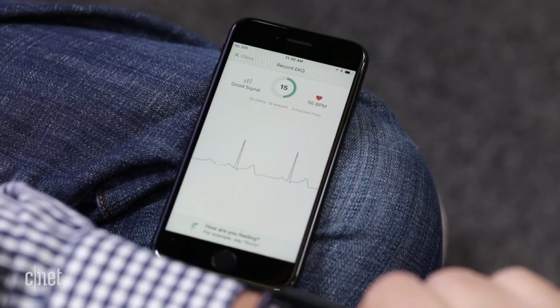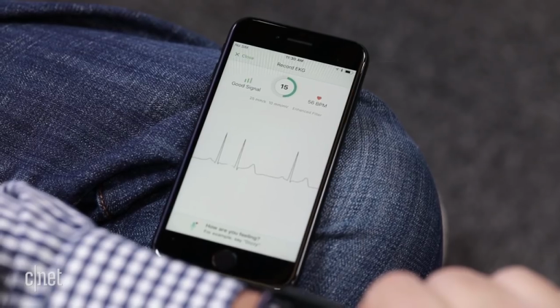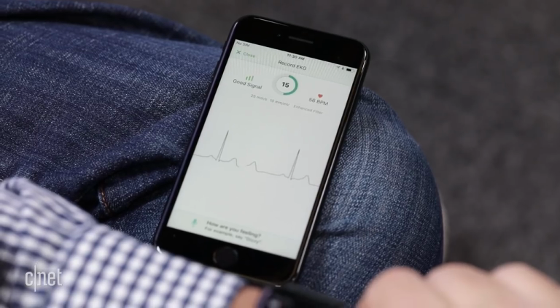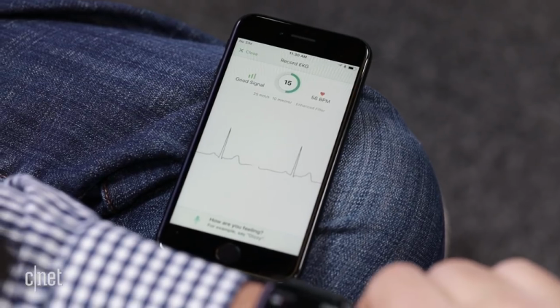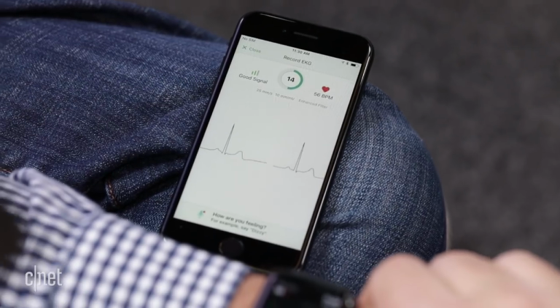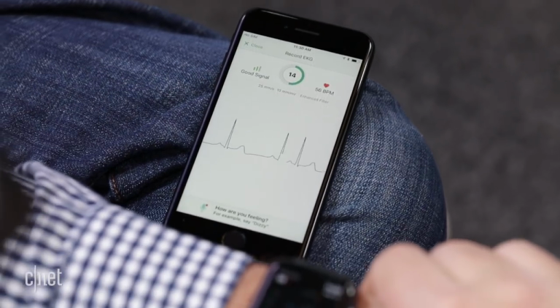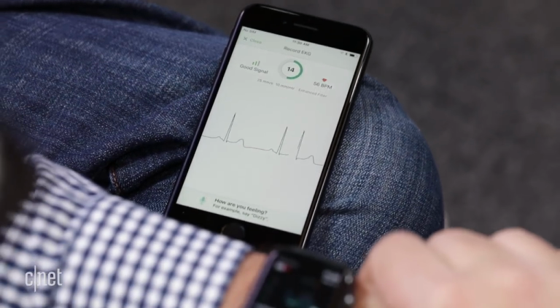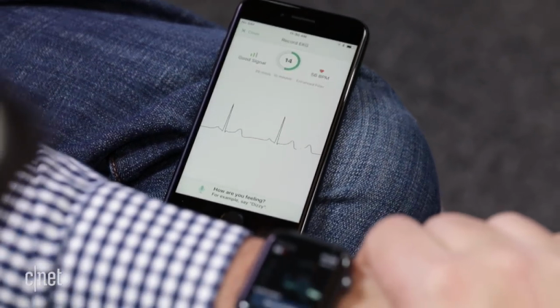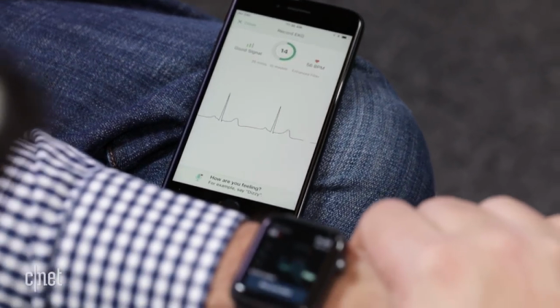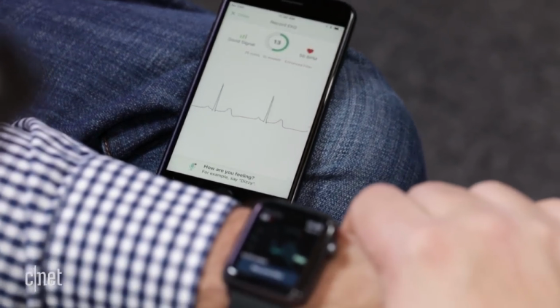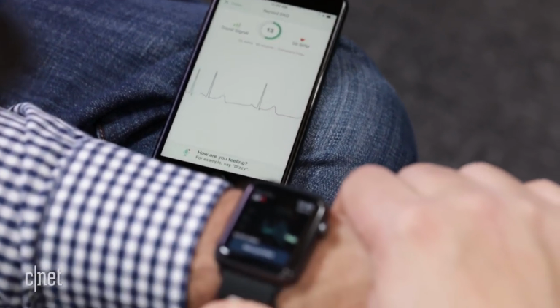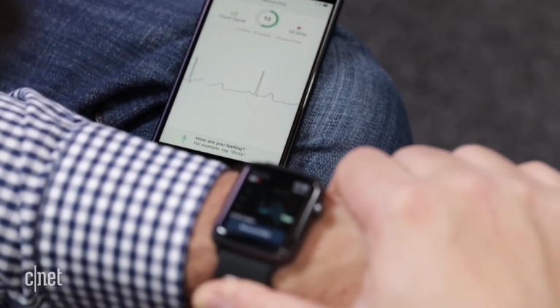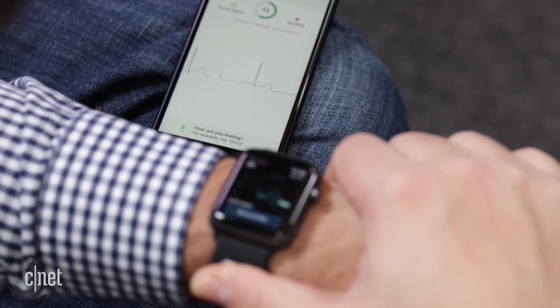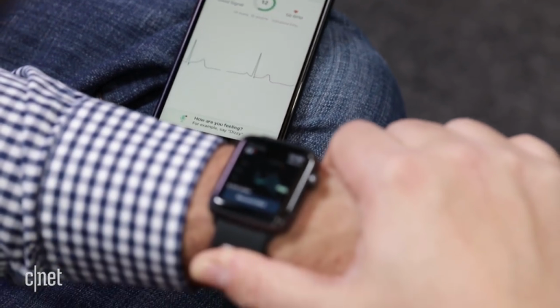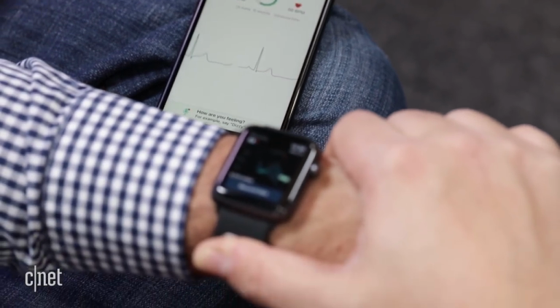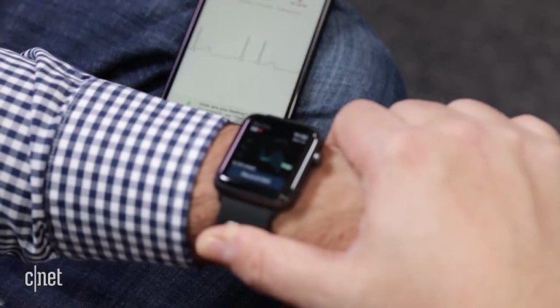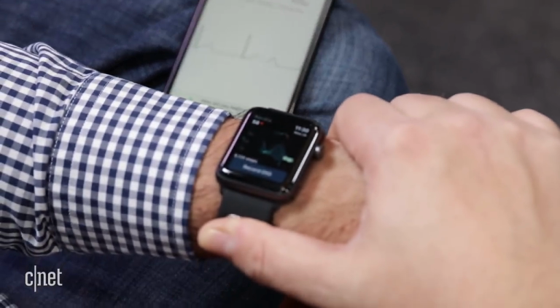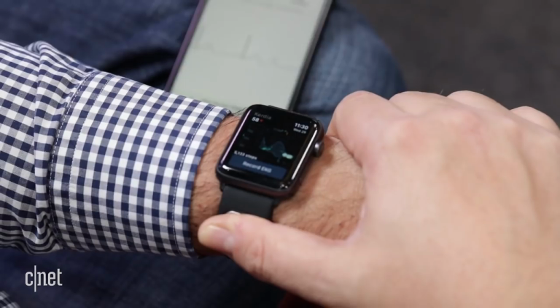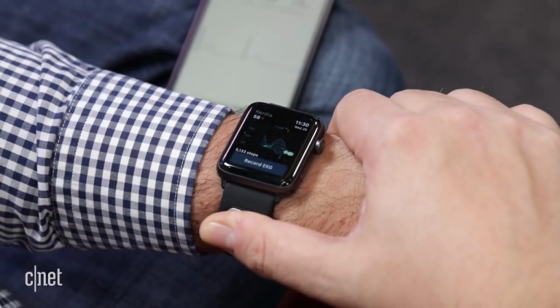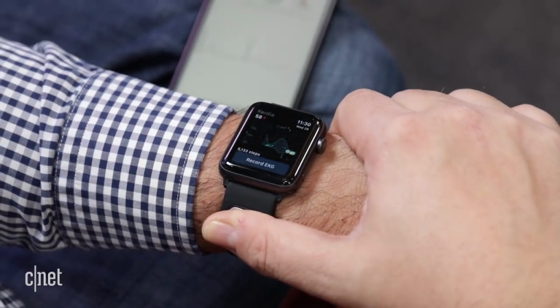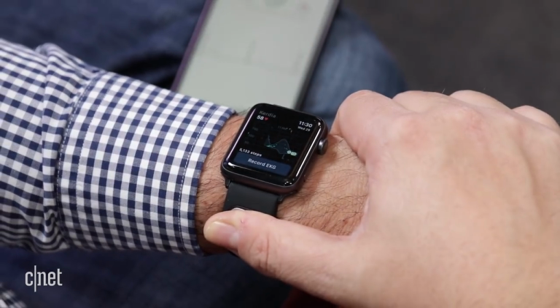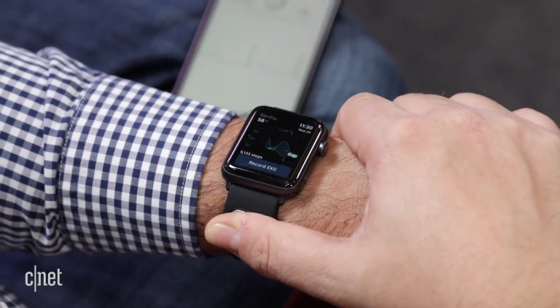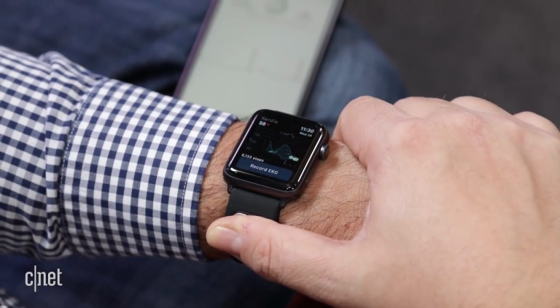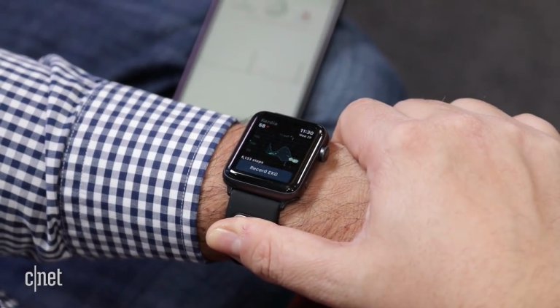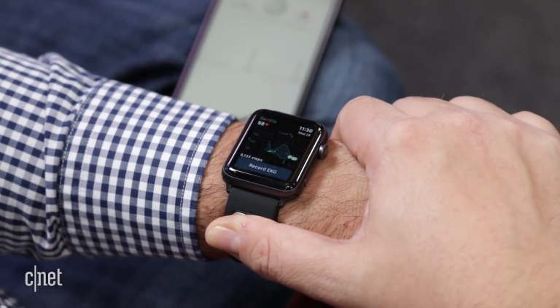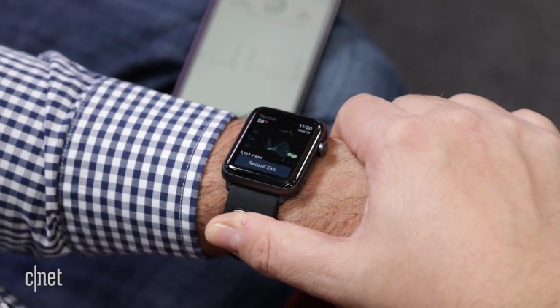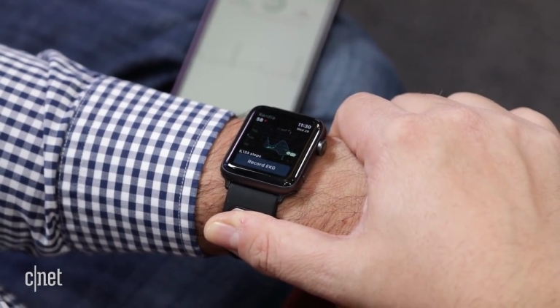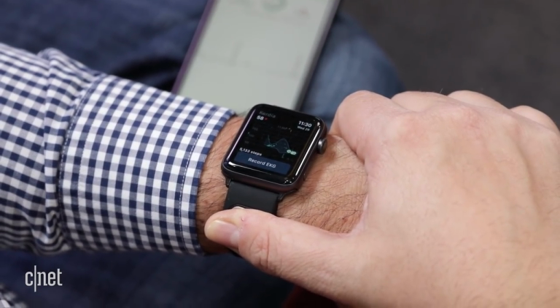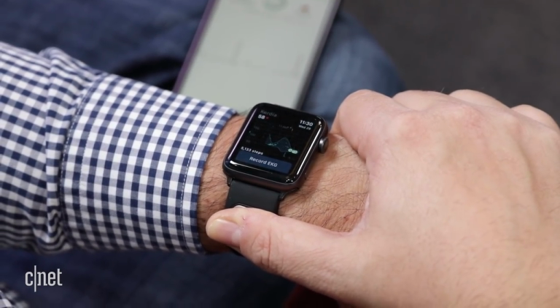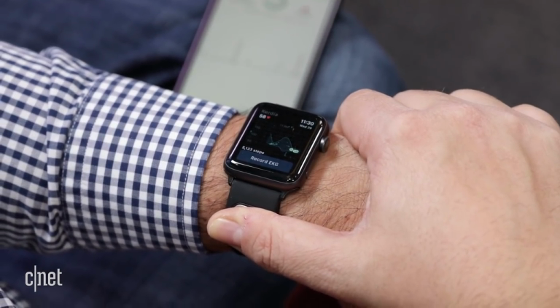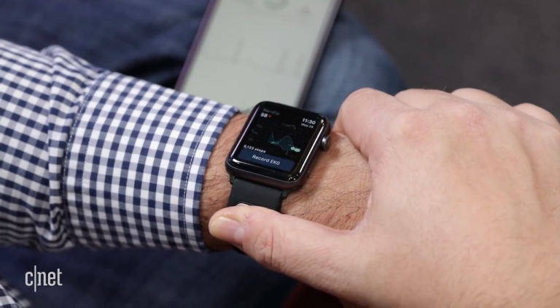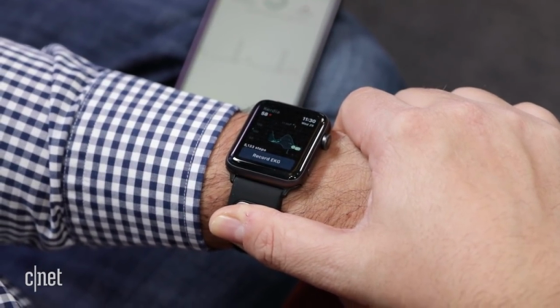Taking a reading means being seated and still, and it takes 30 seconds. Of course, with all of this, you should also be seeing a doctor.